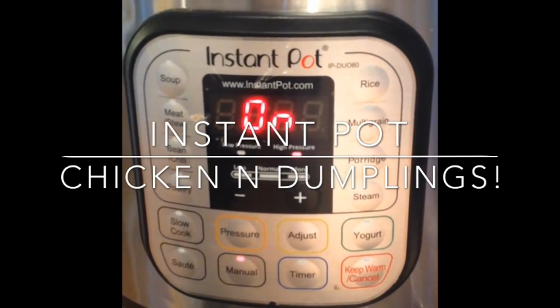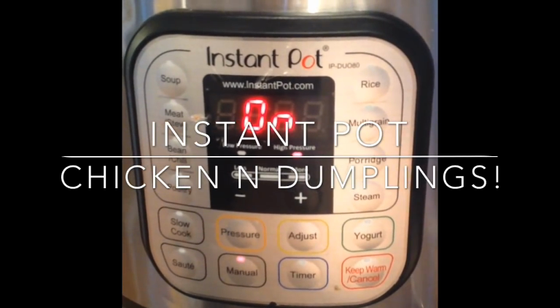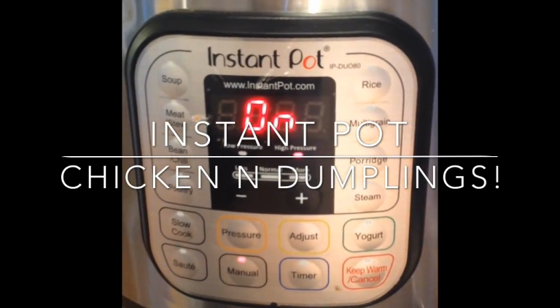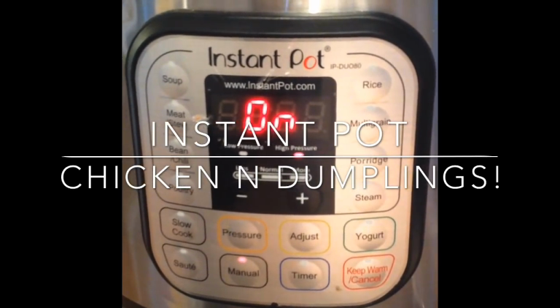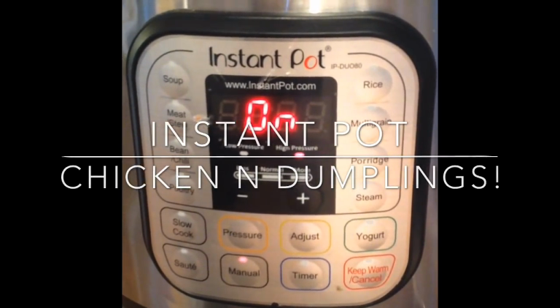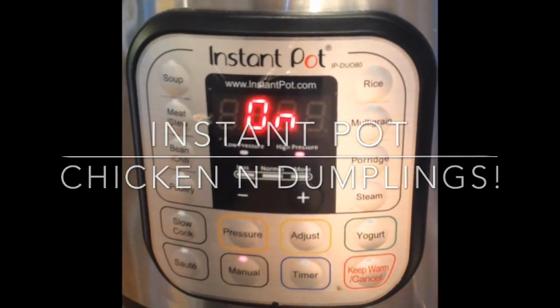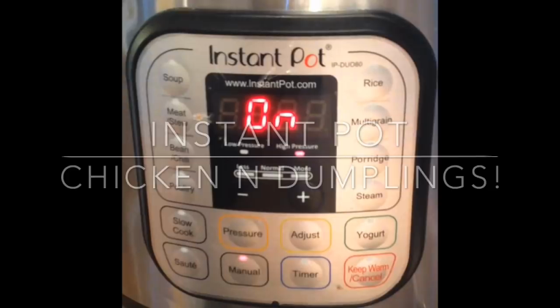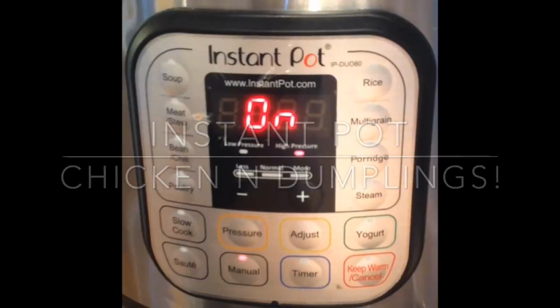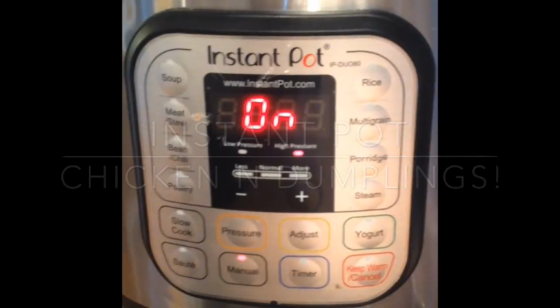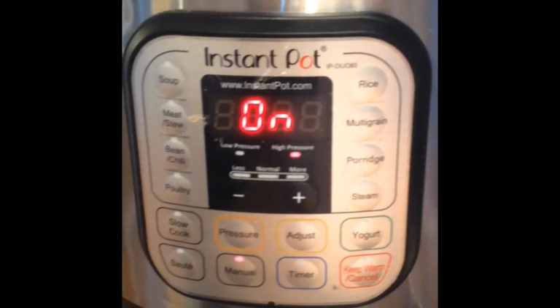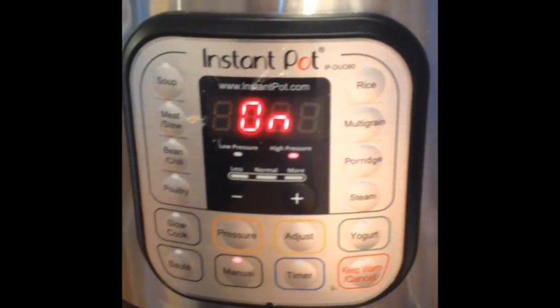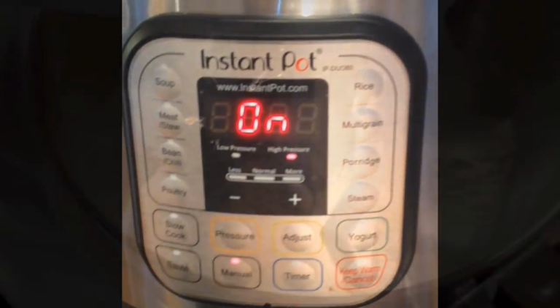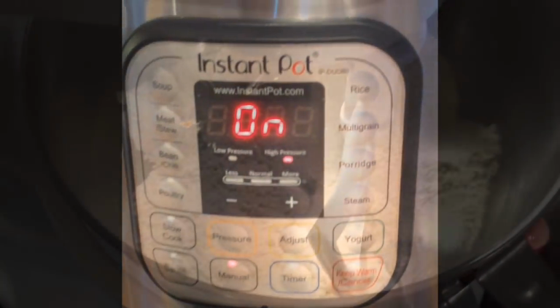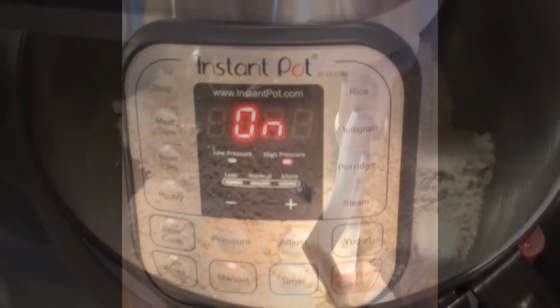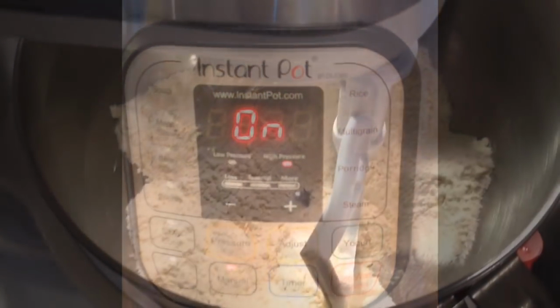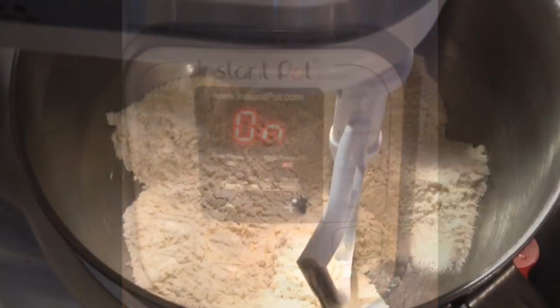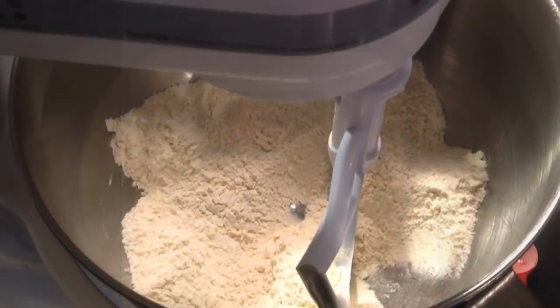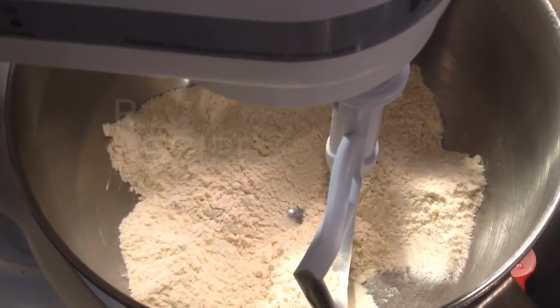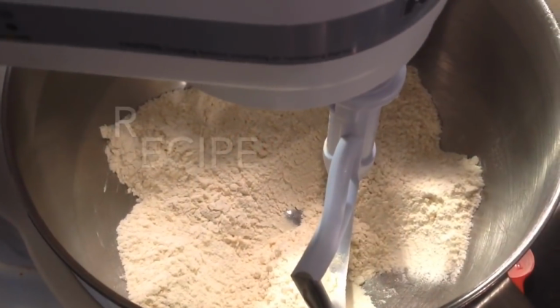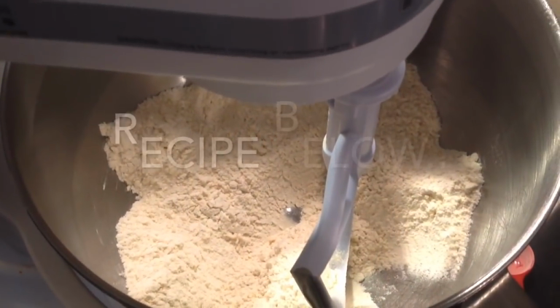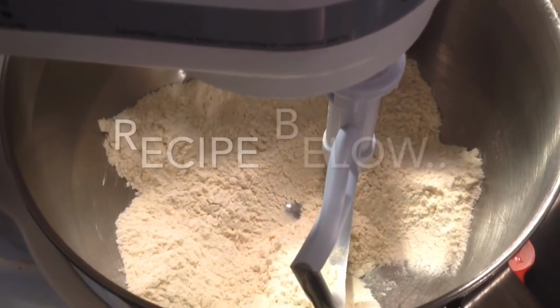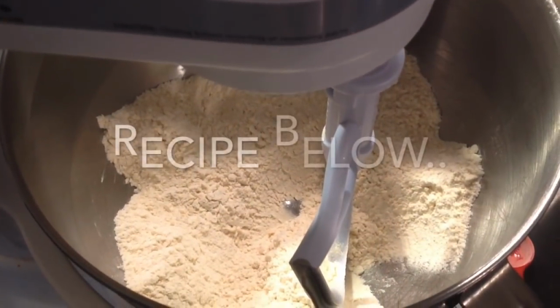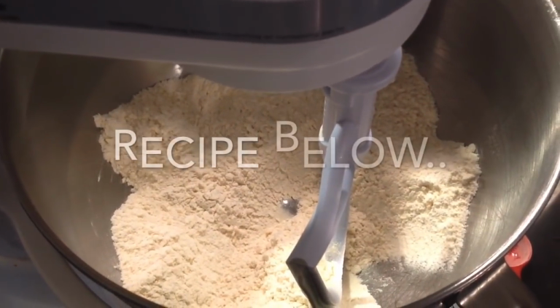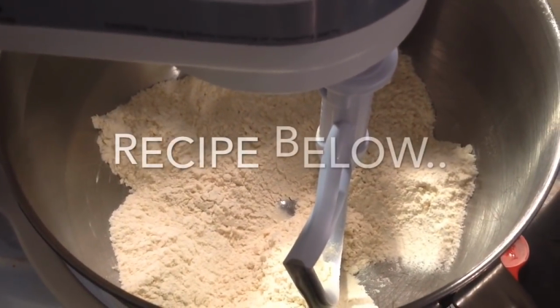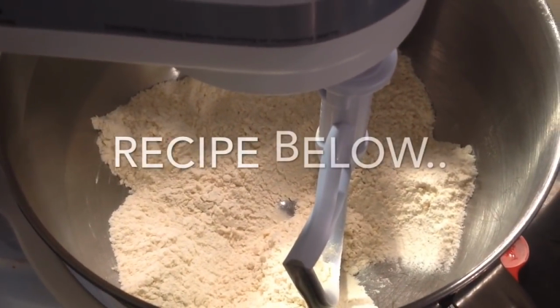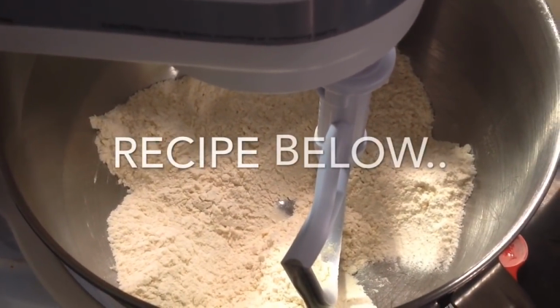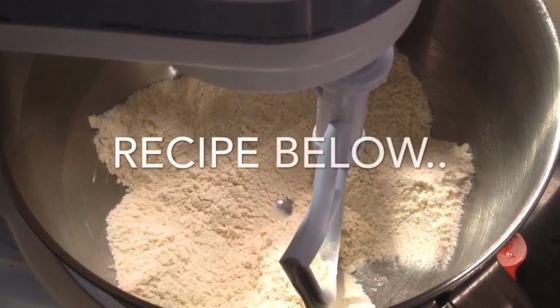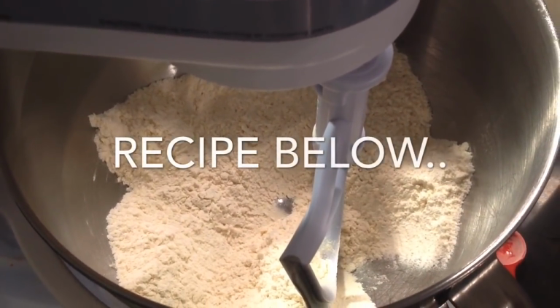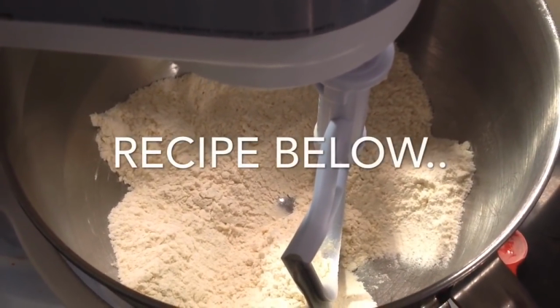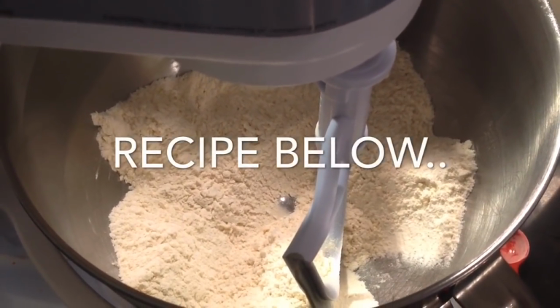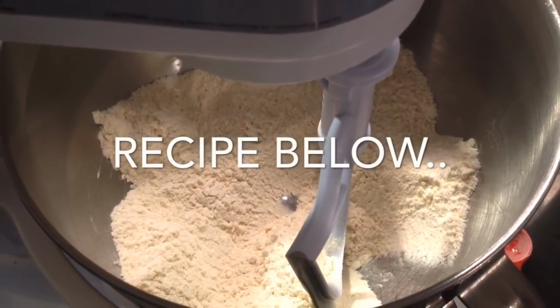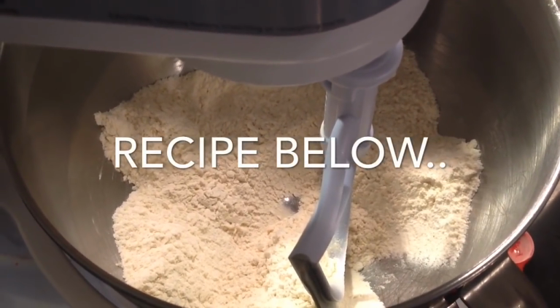Add some pepper, garlic powder, and onion powder. Put the lid on it and pressure on high for 15 minutes.